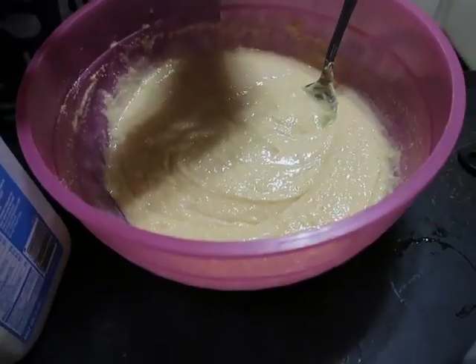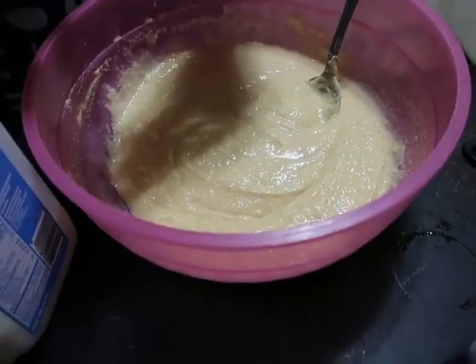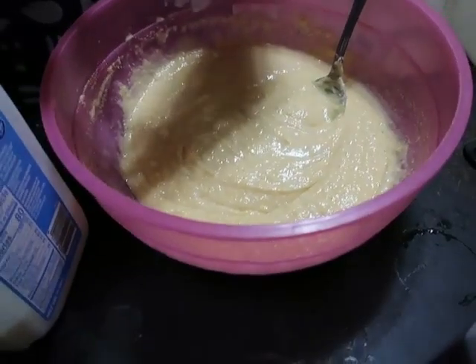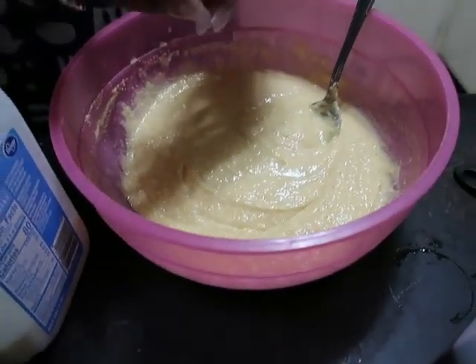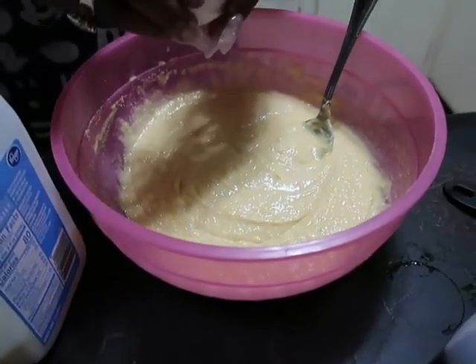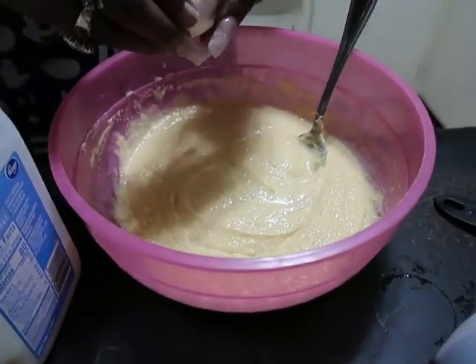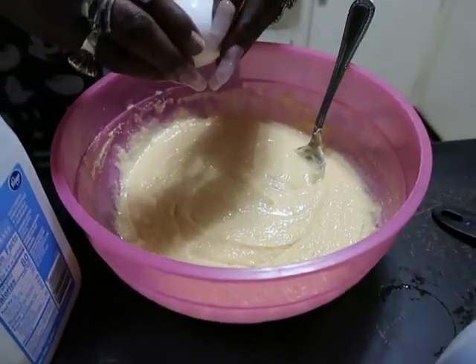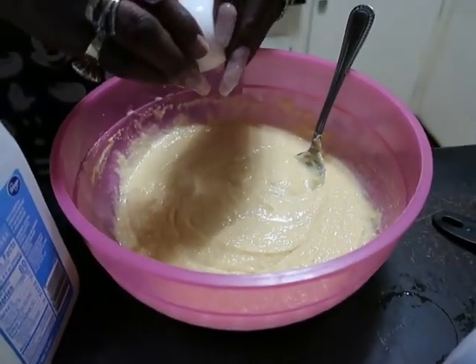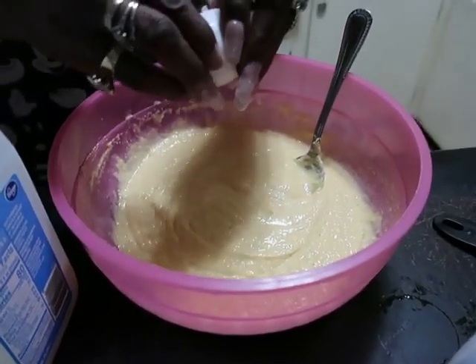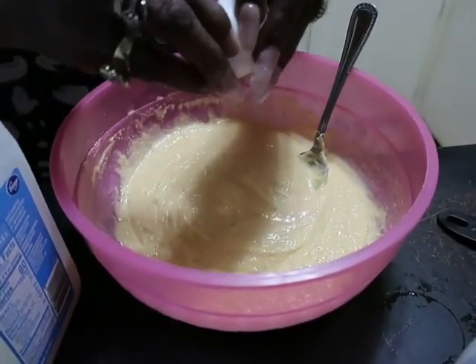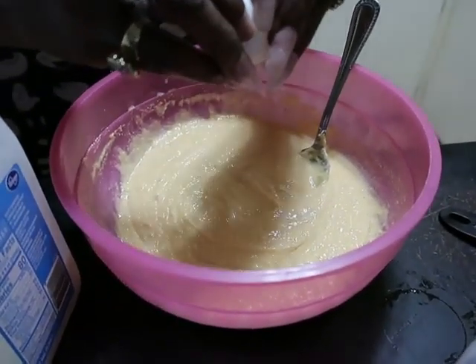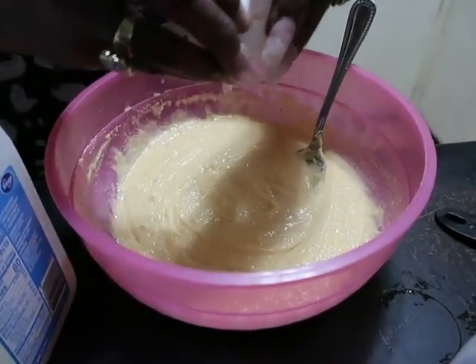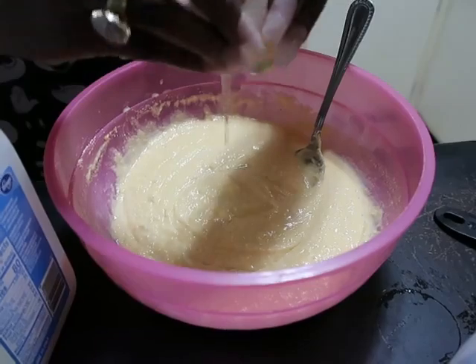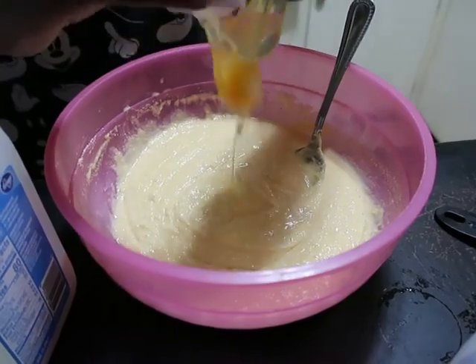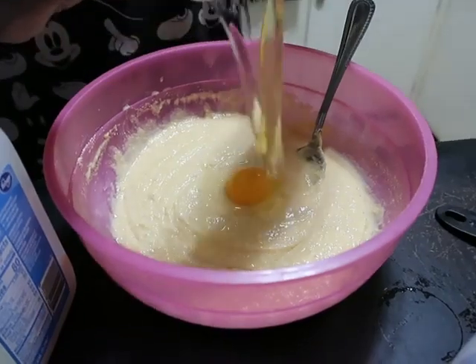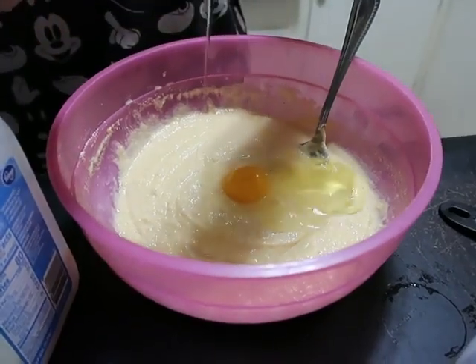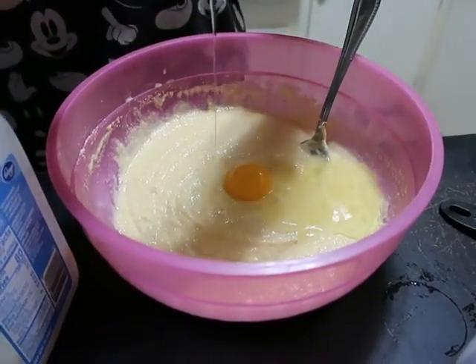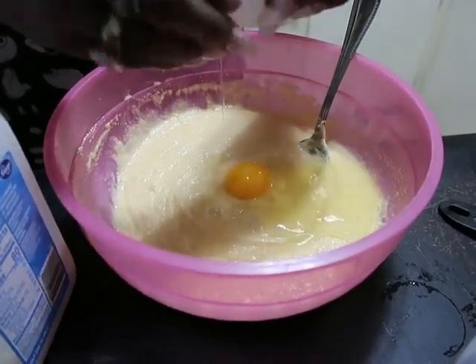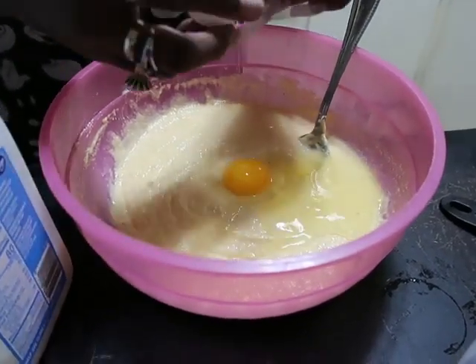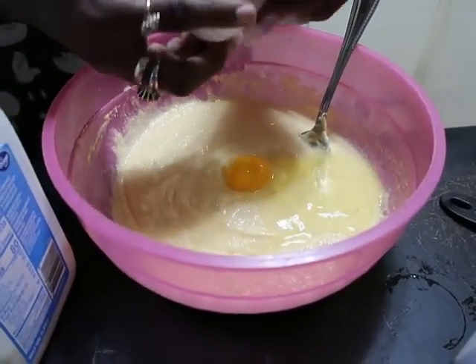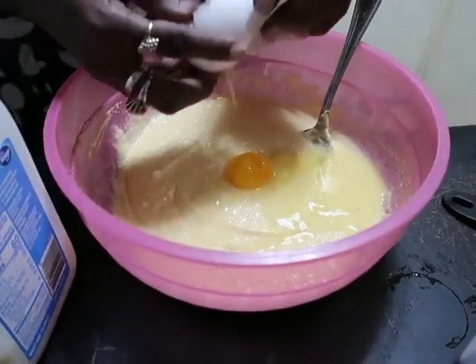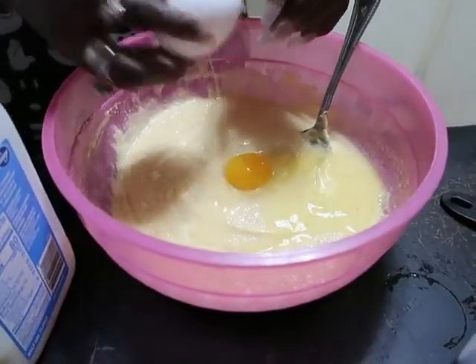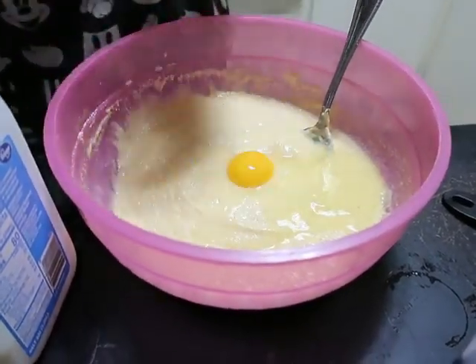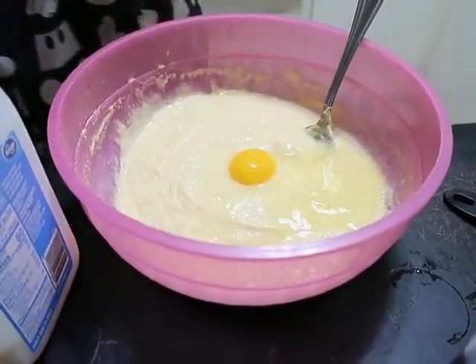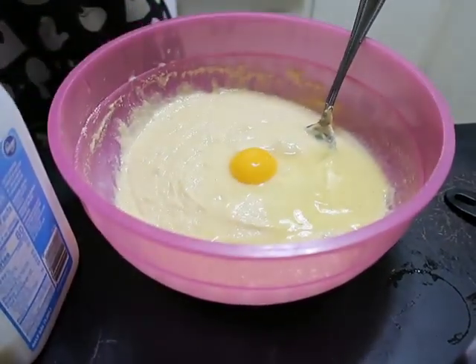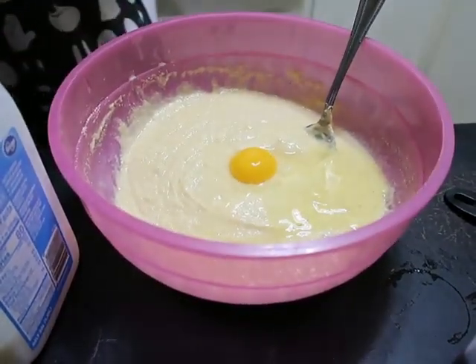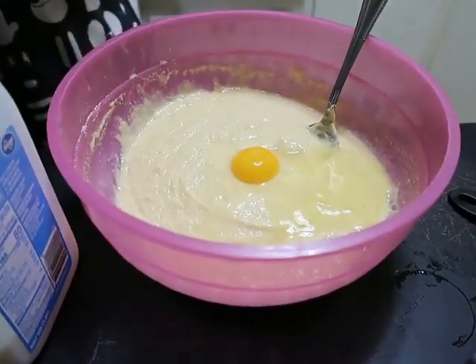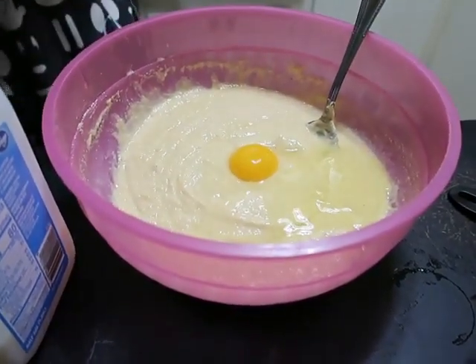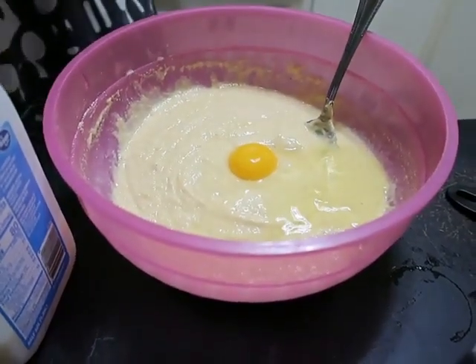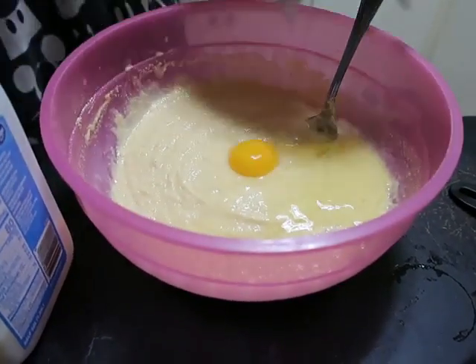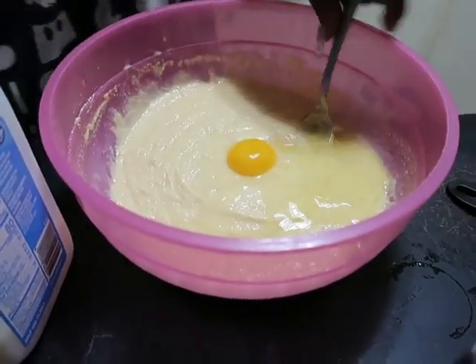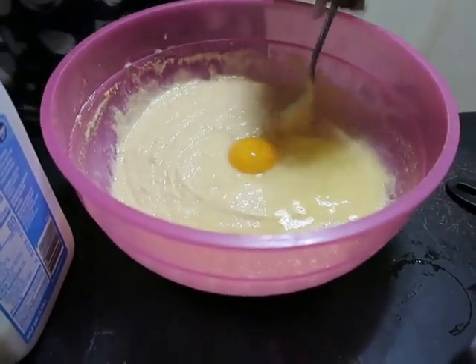Then you're going to go ahead and crack in two eggs, one at a time, so you can mix each one into your batter.